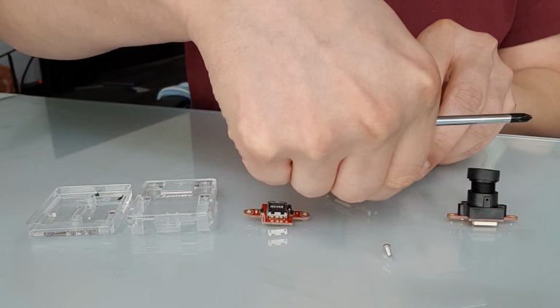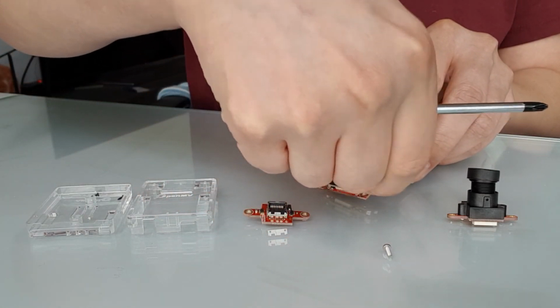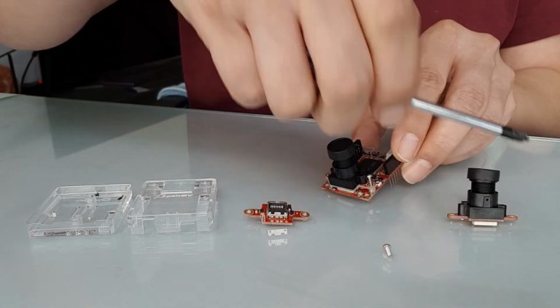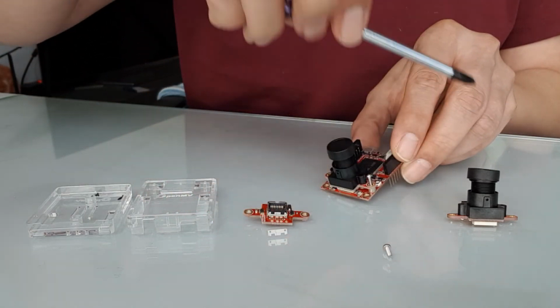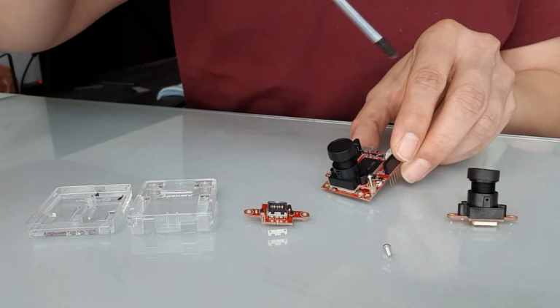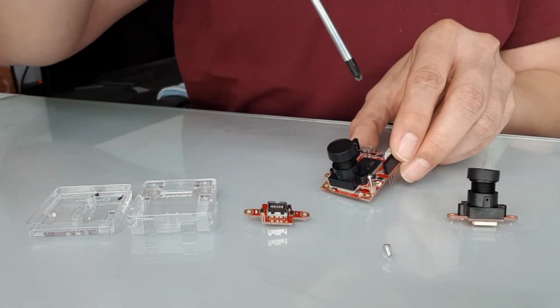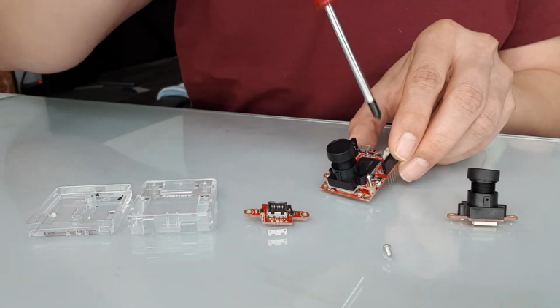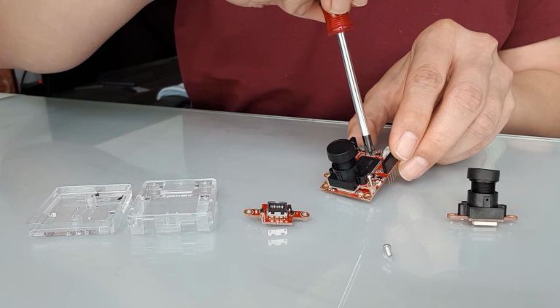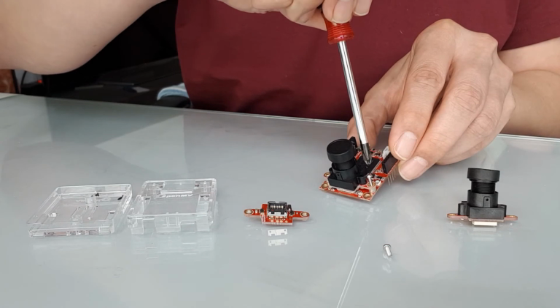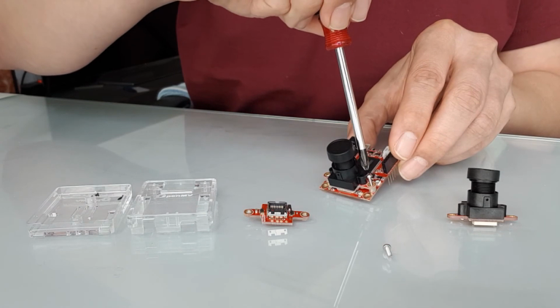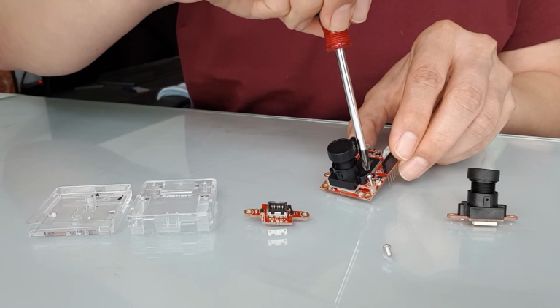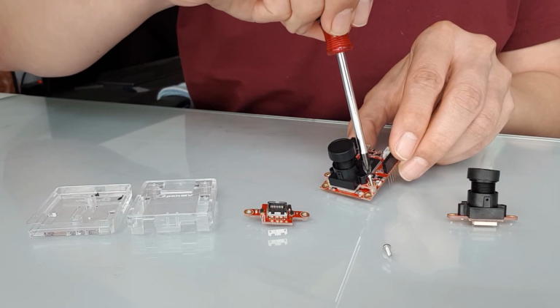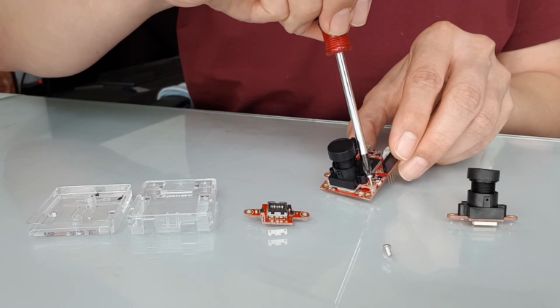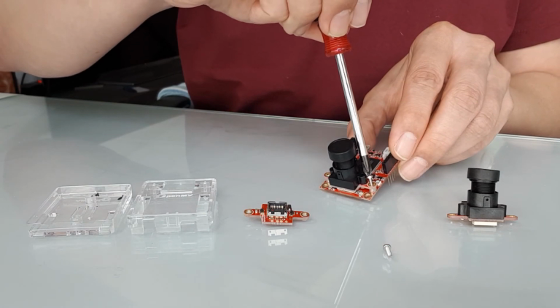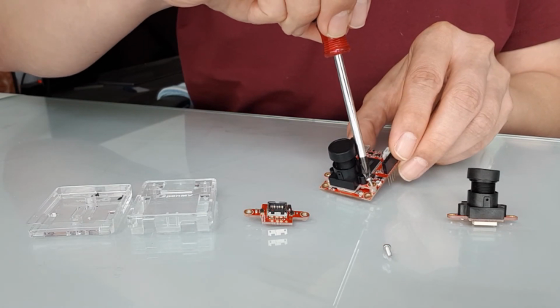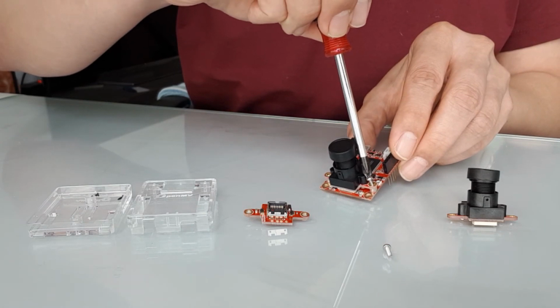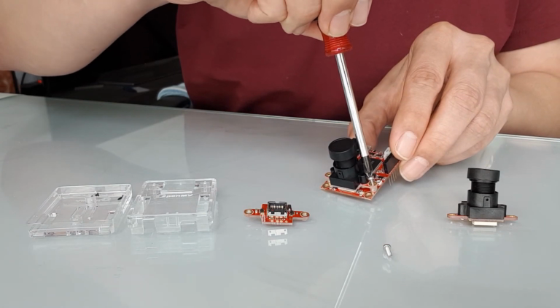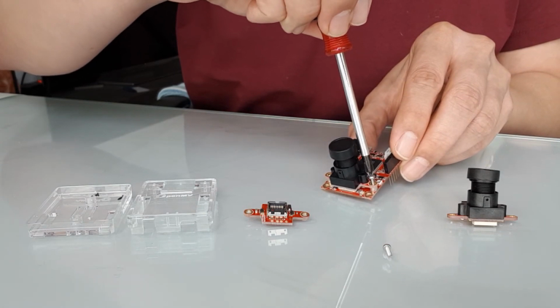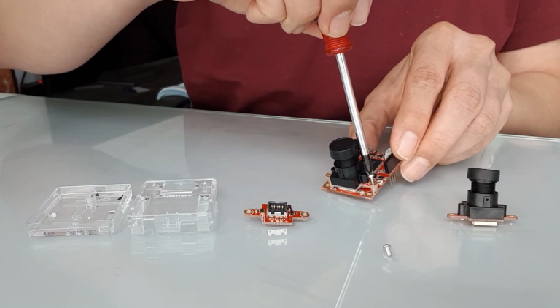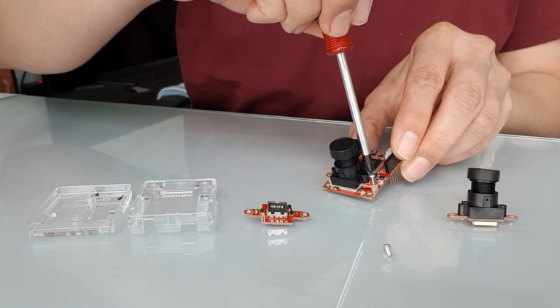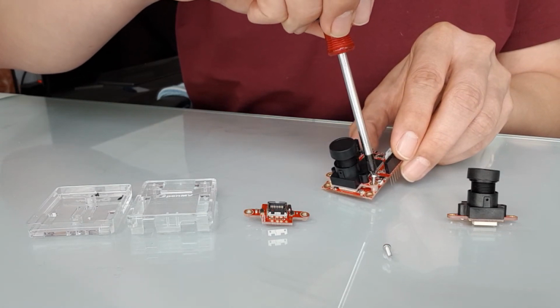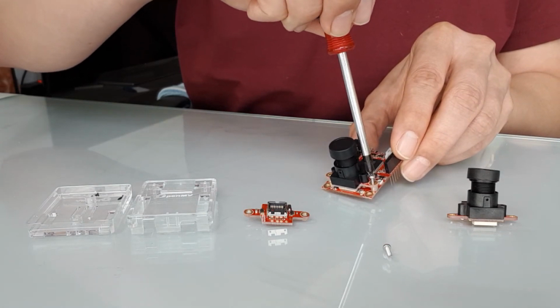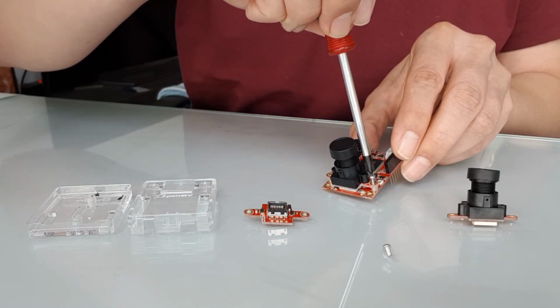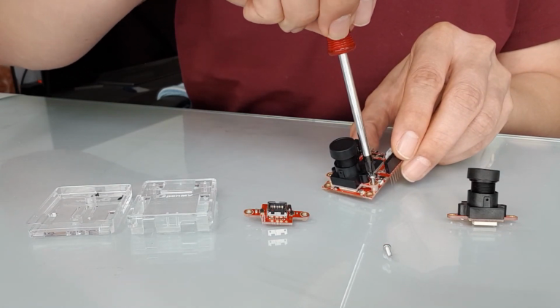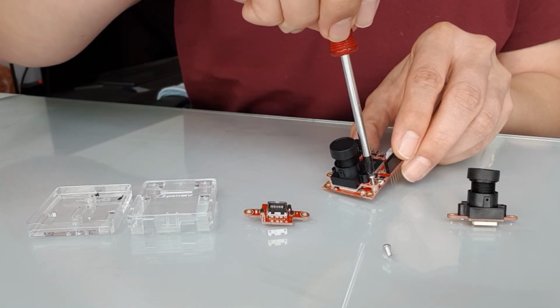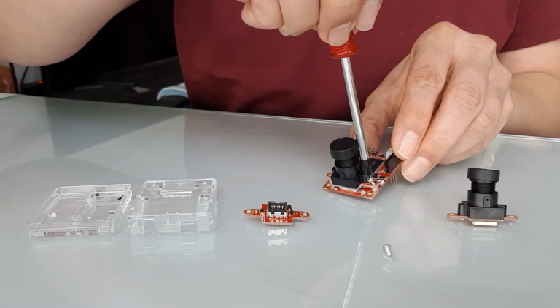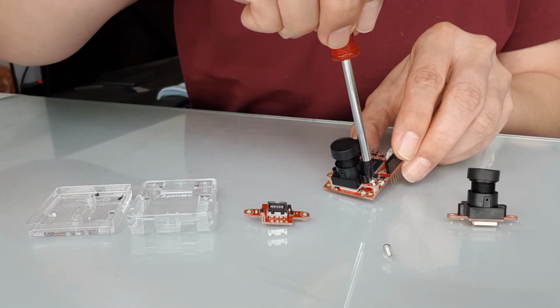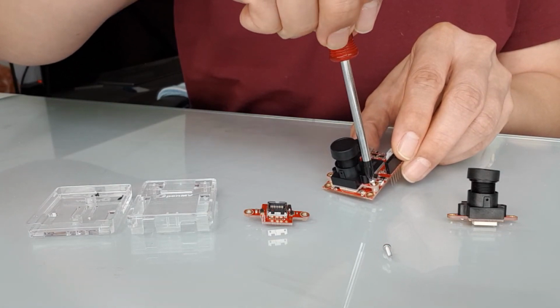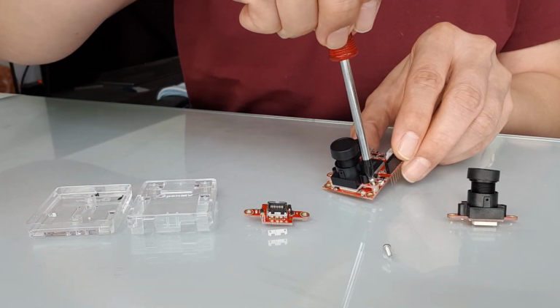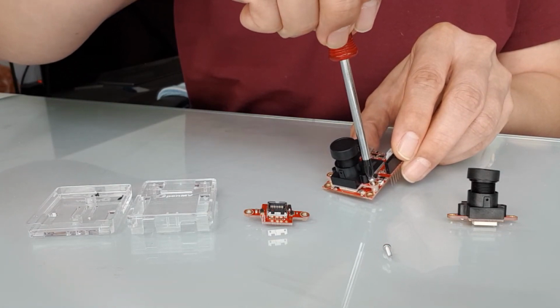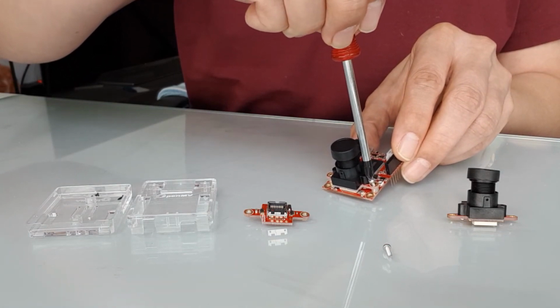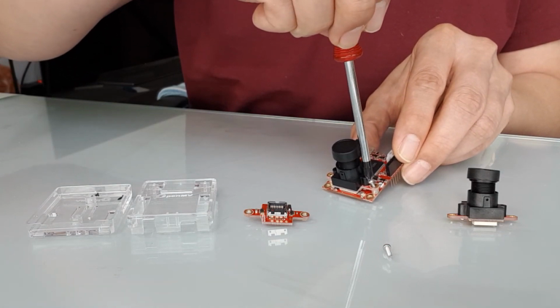To know which way to turn, remember this: righty tighty, lefty loosey.